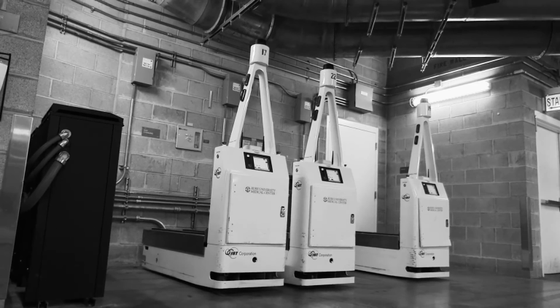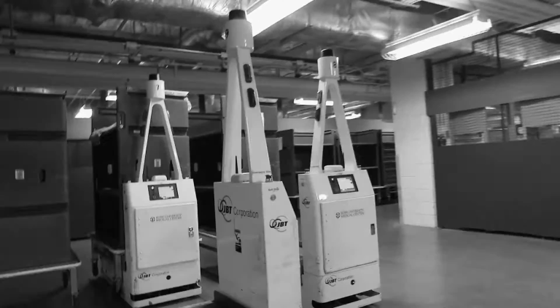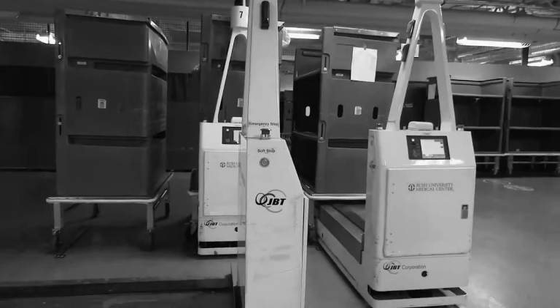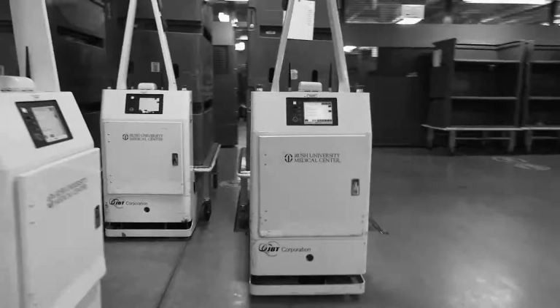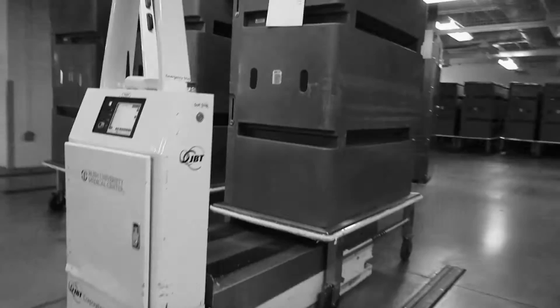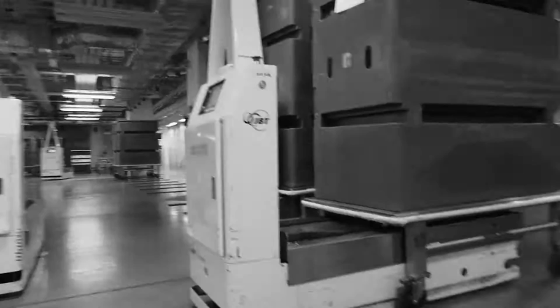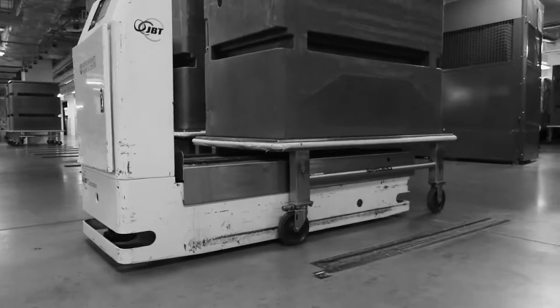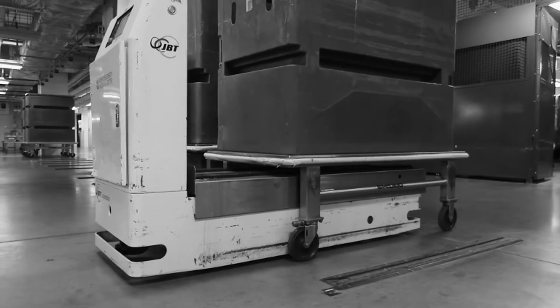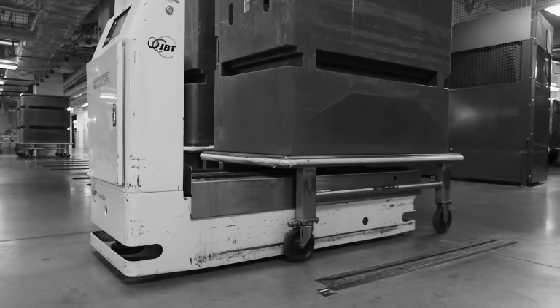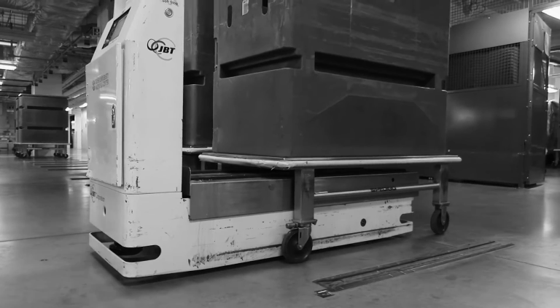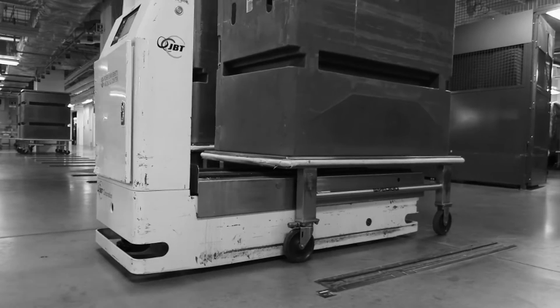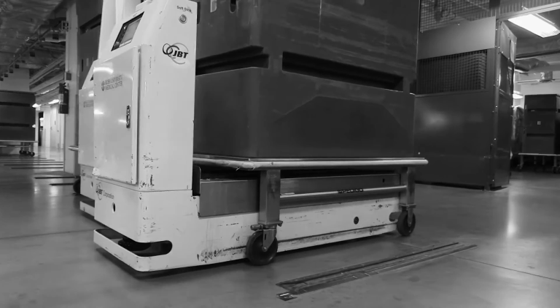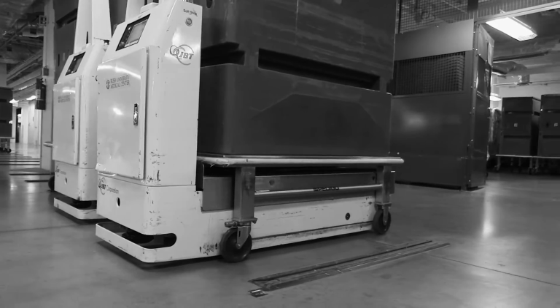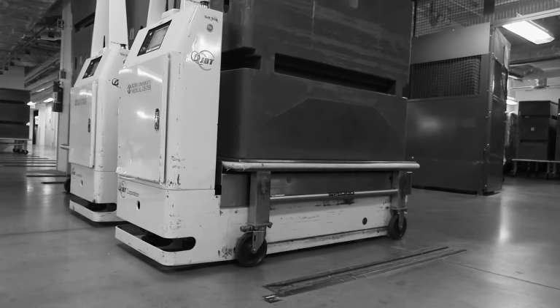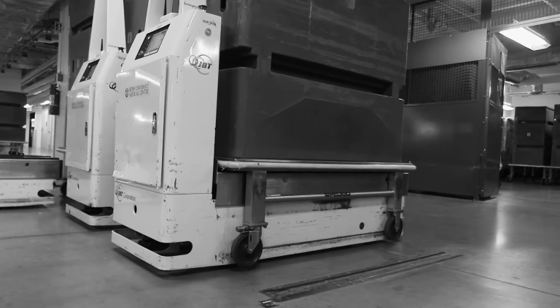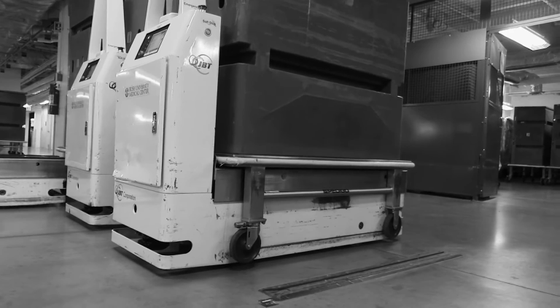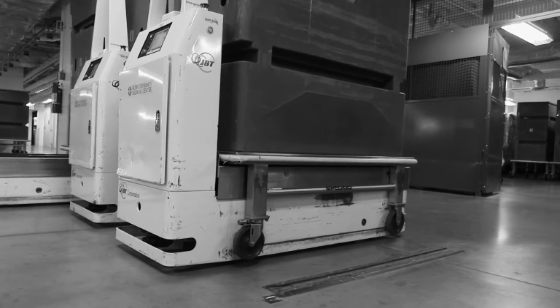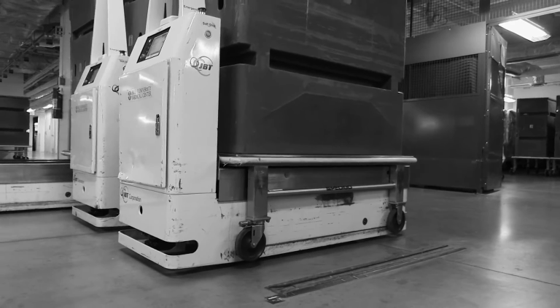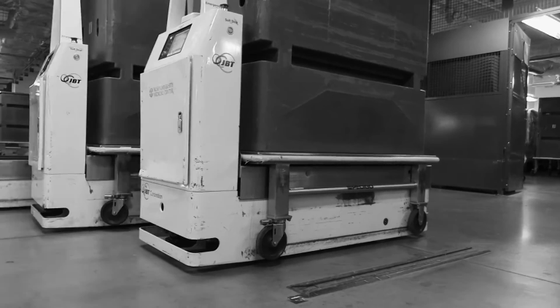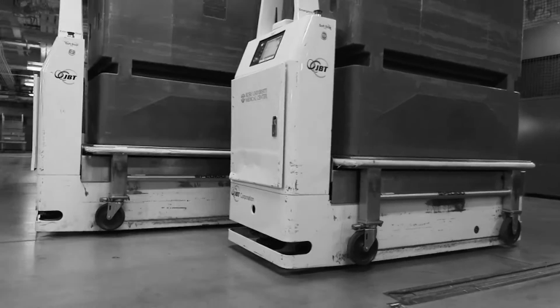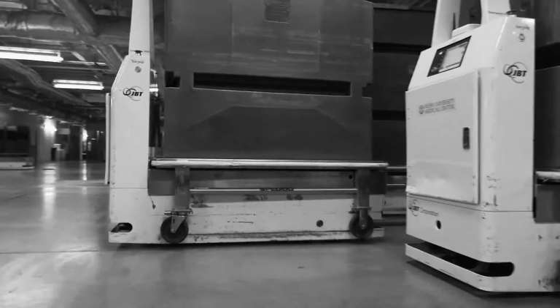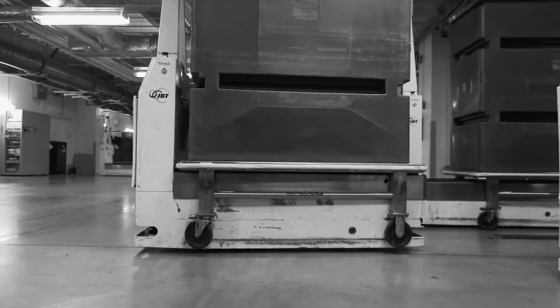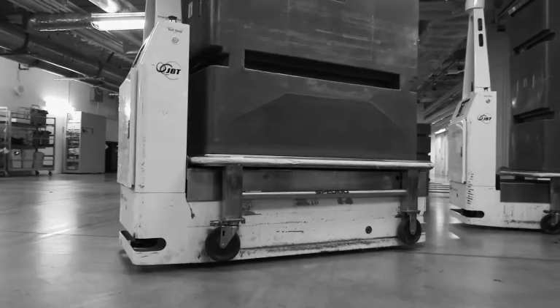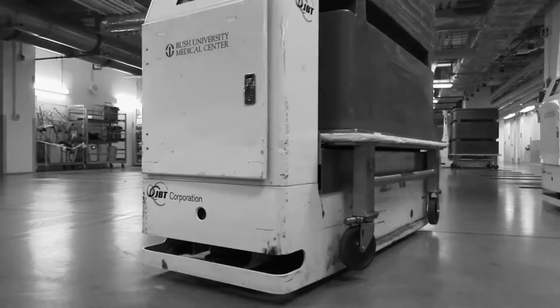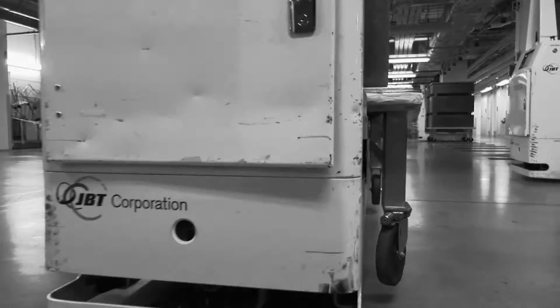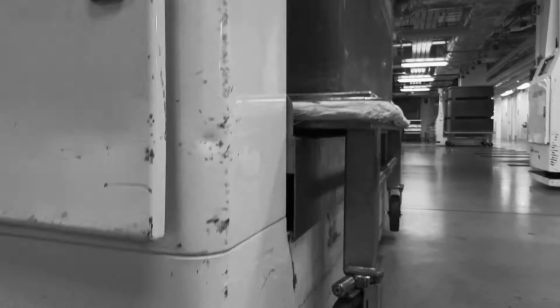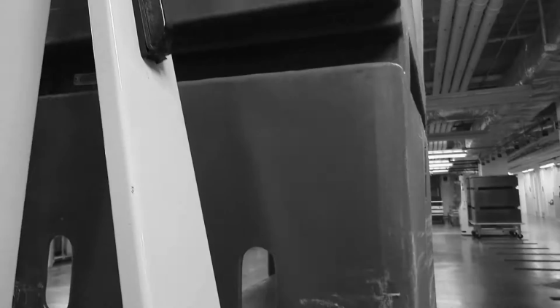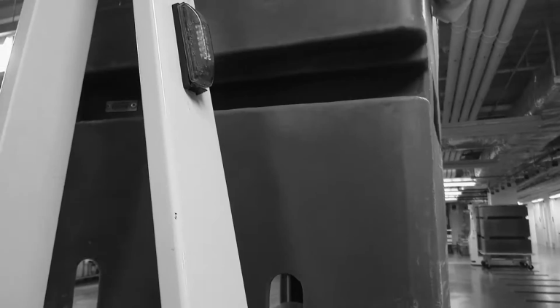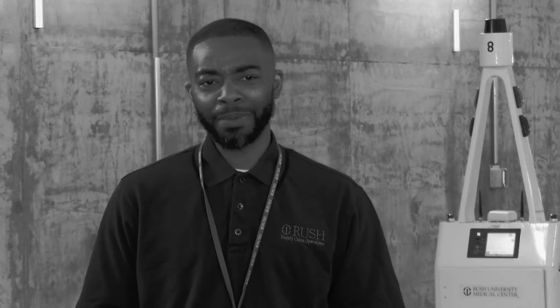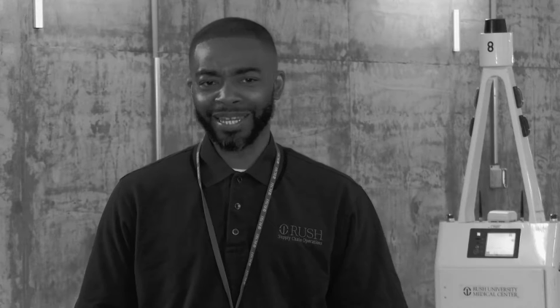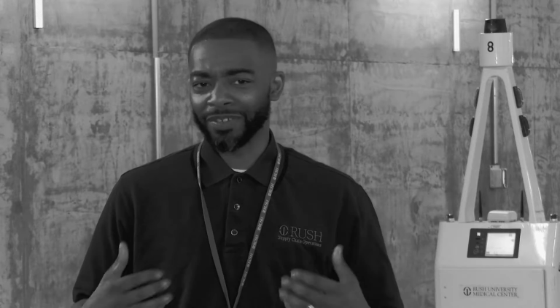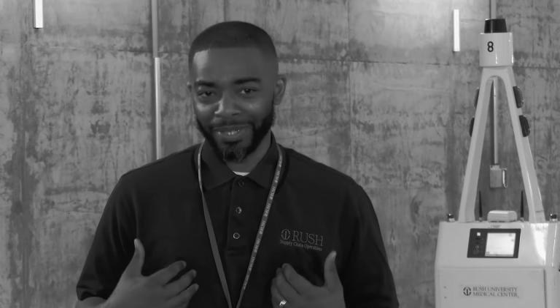There is something called a lift gate on the back of the AGVs, and that lift gate has a capacity of a thousand pounds. That's about 11 of me.